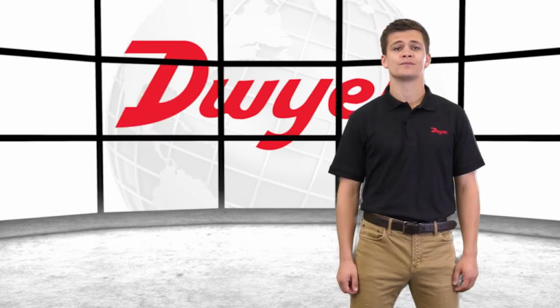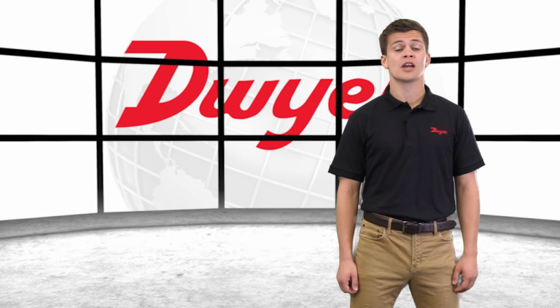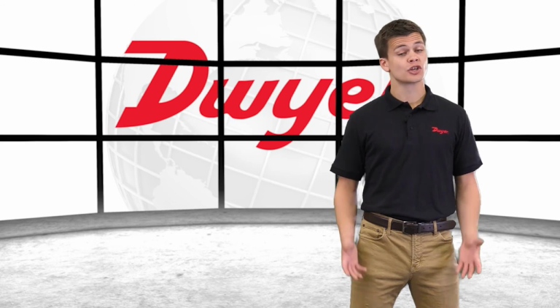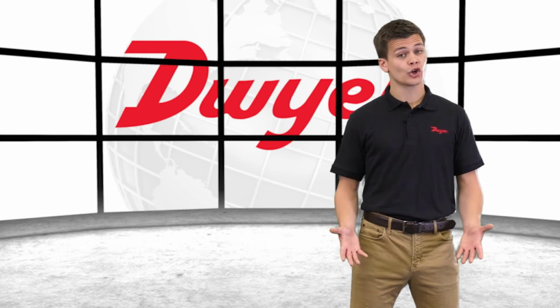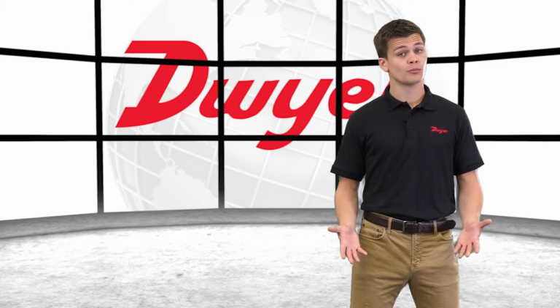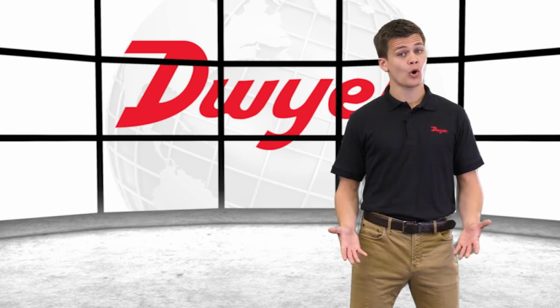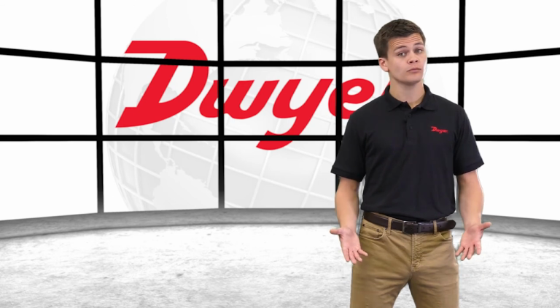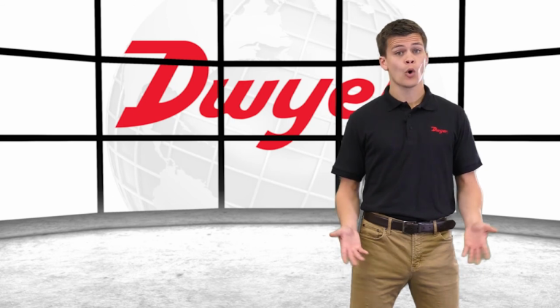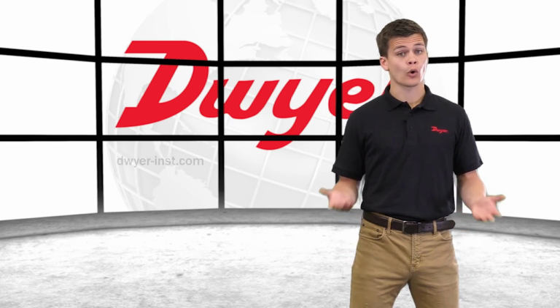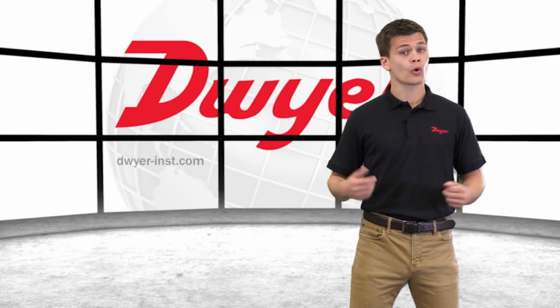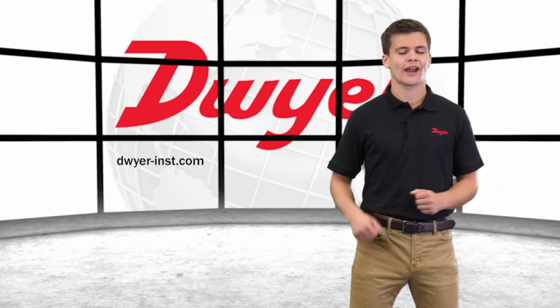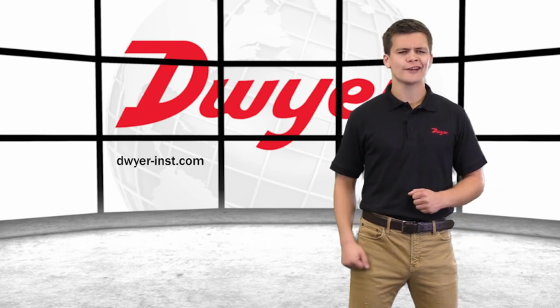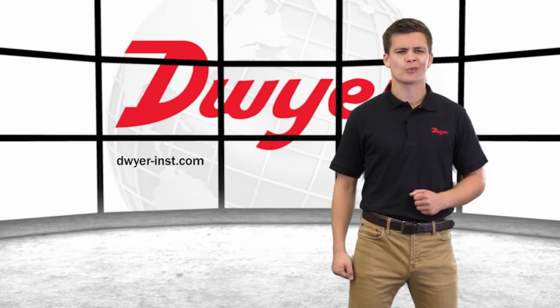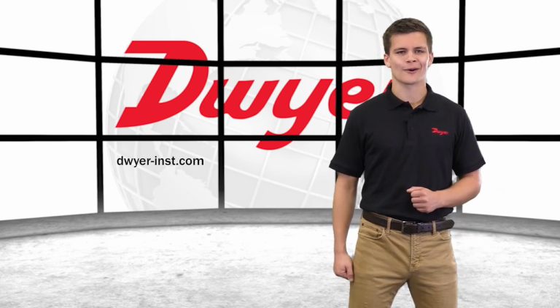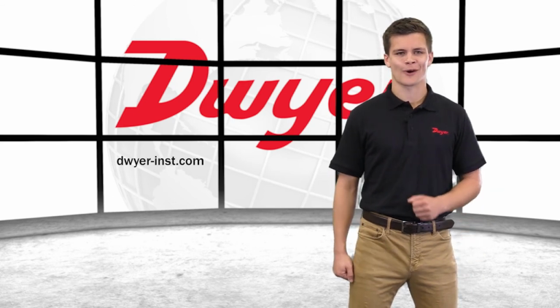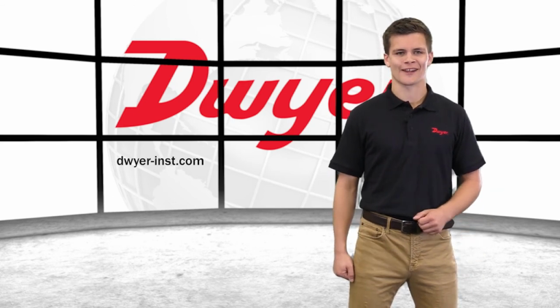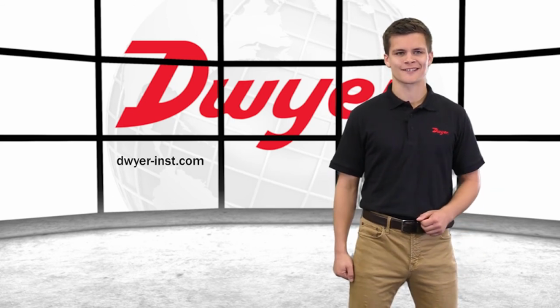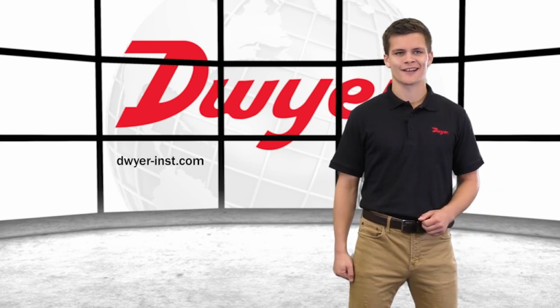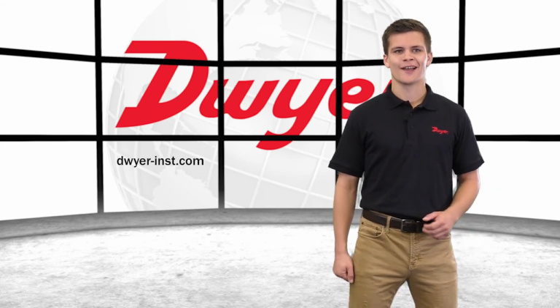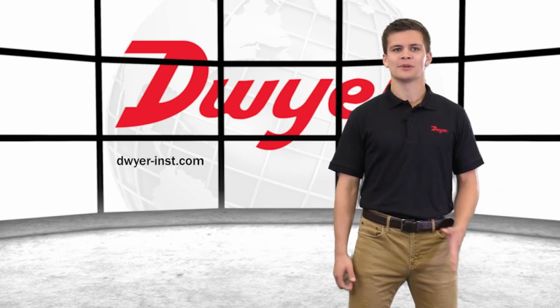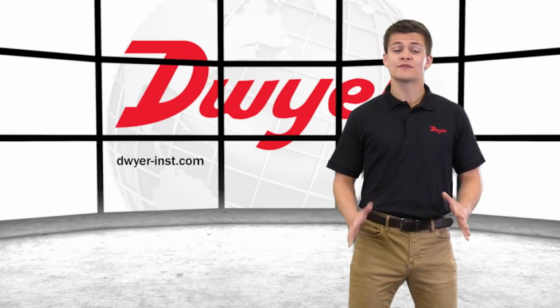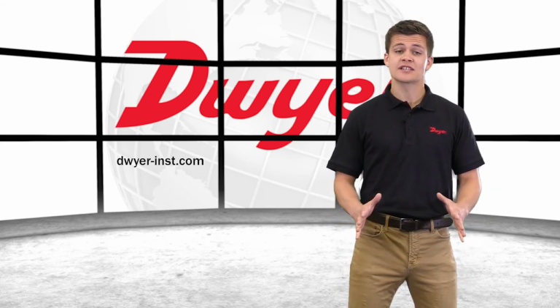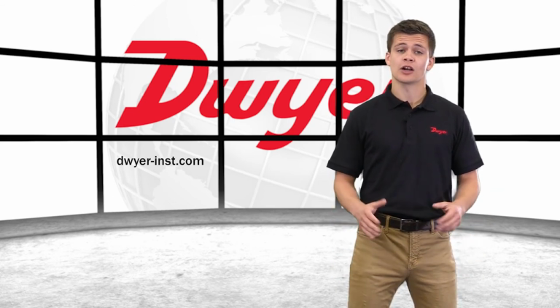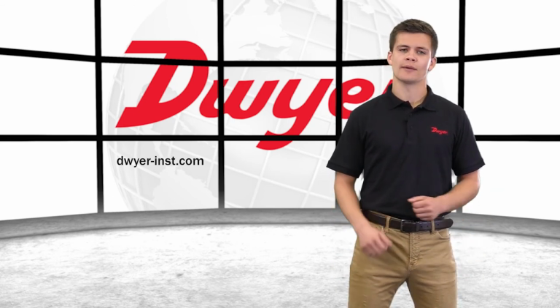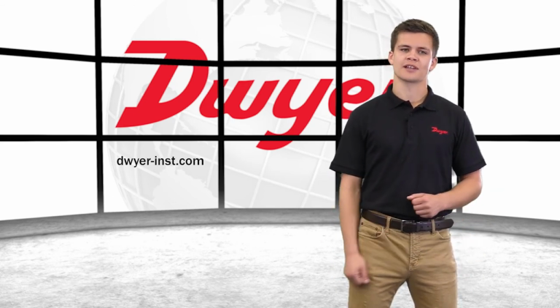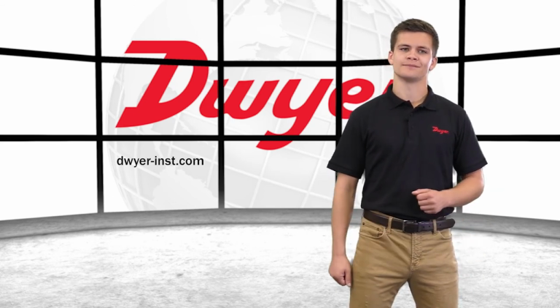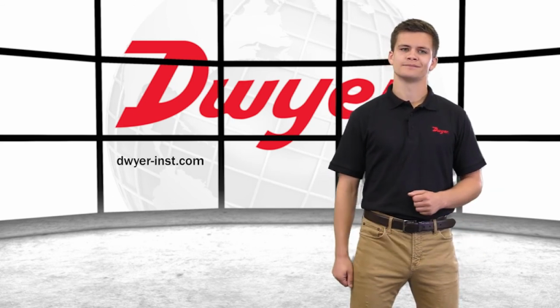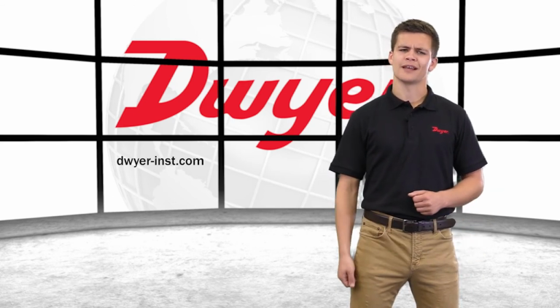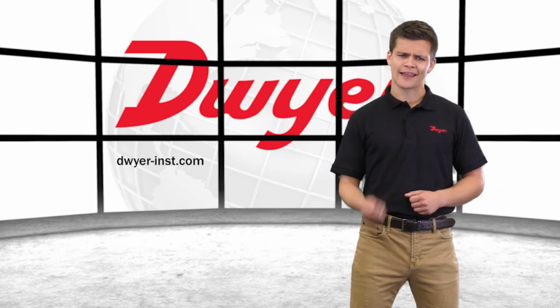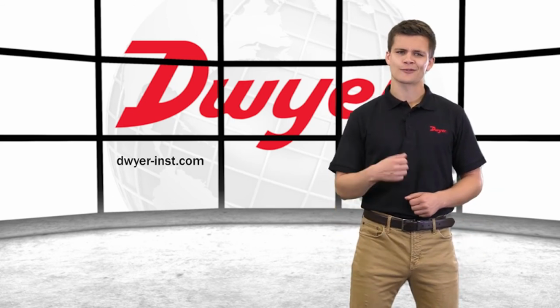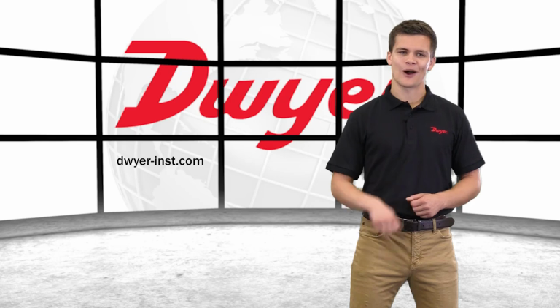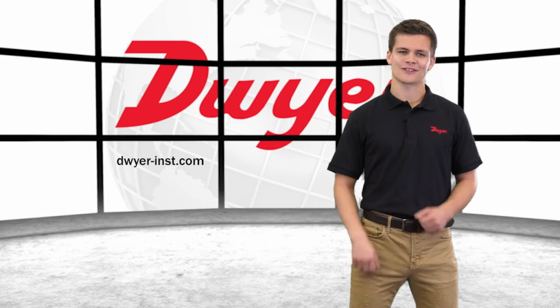To learn more or order any Dwyer products, please visit our website. Thanks for watching.